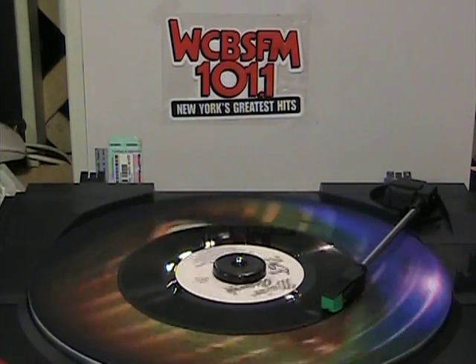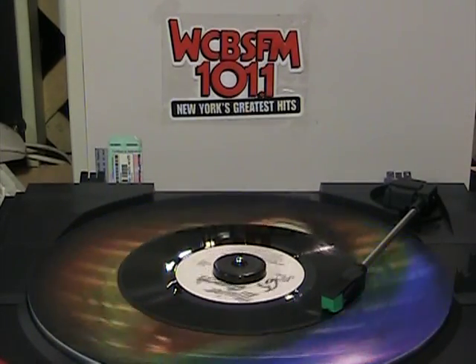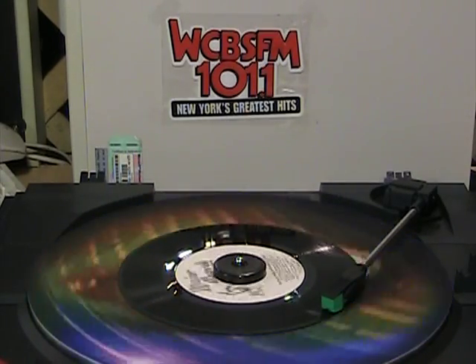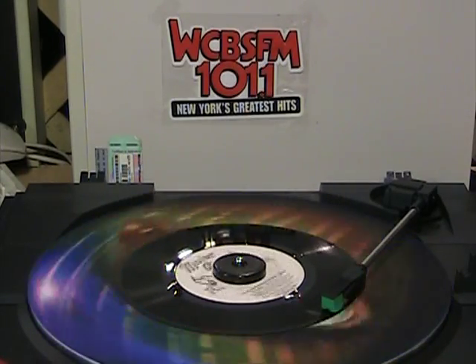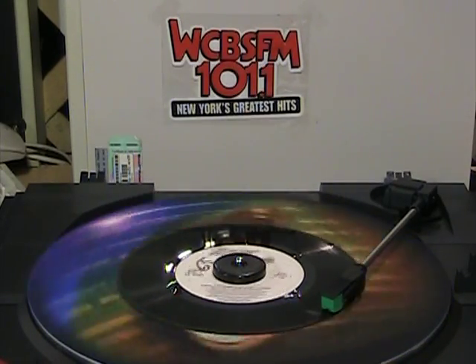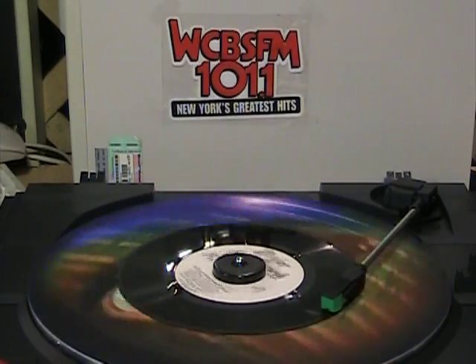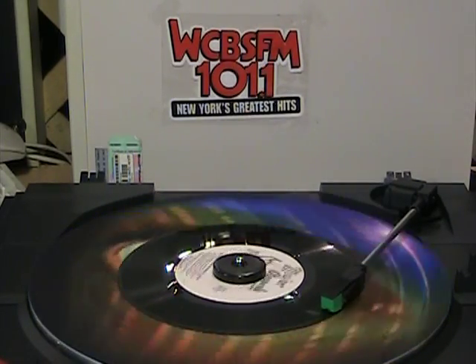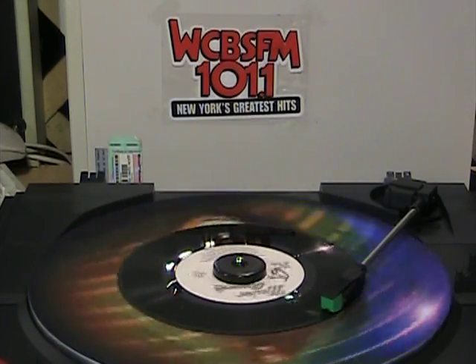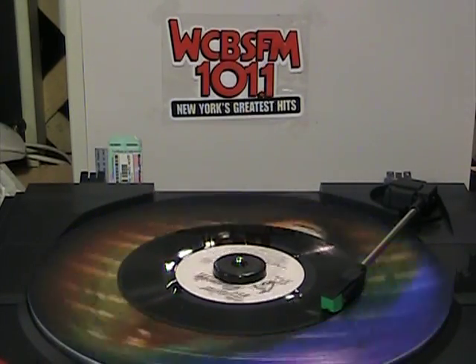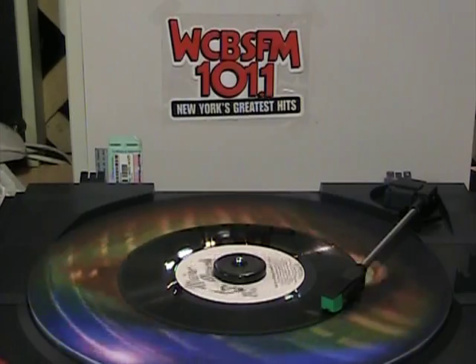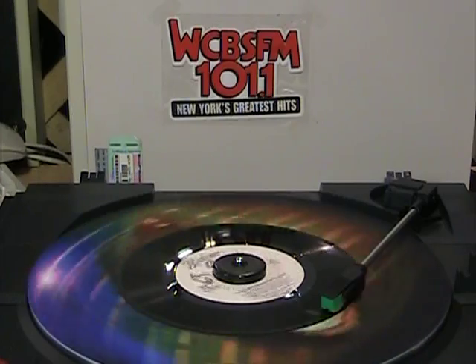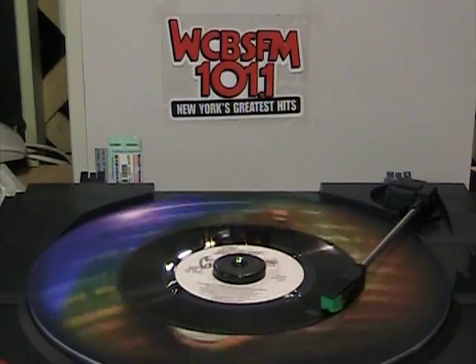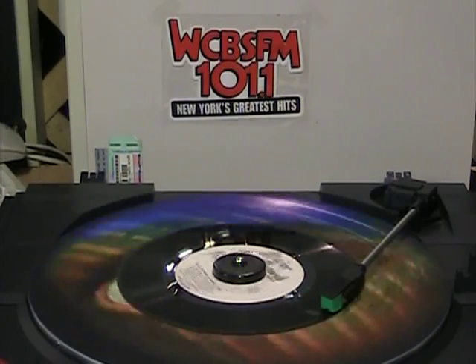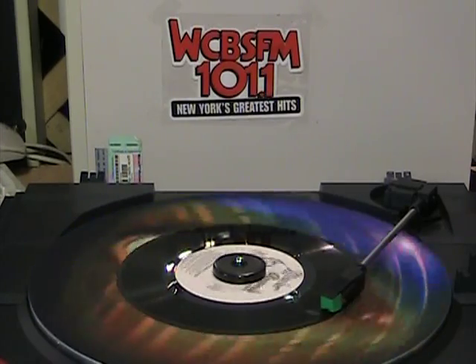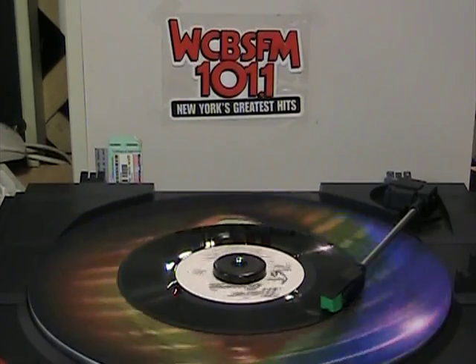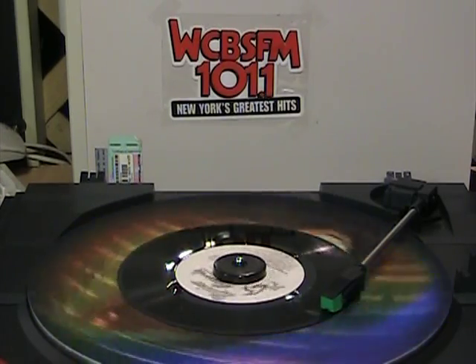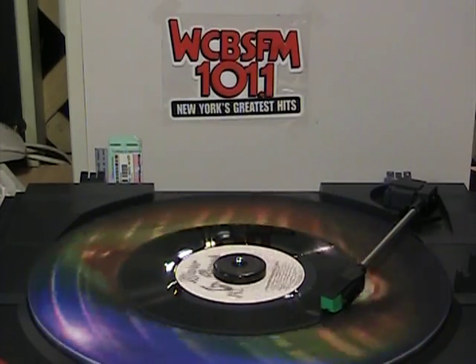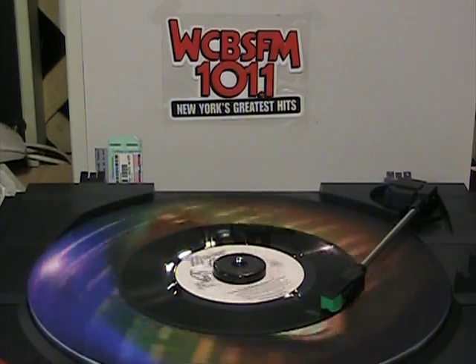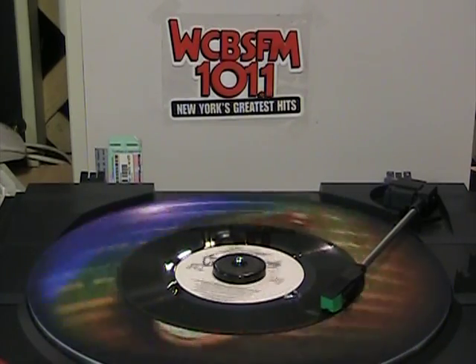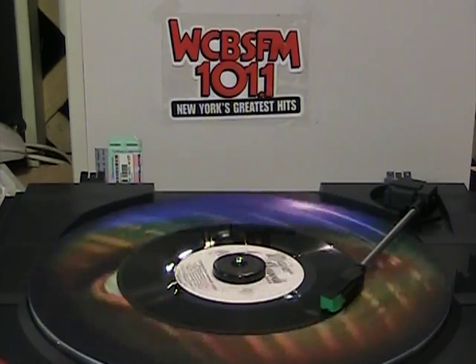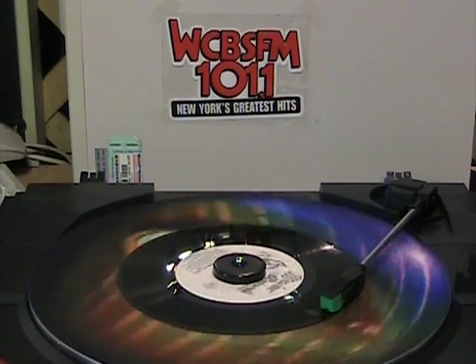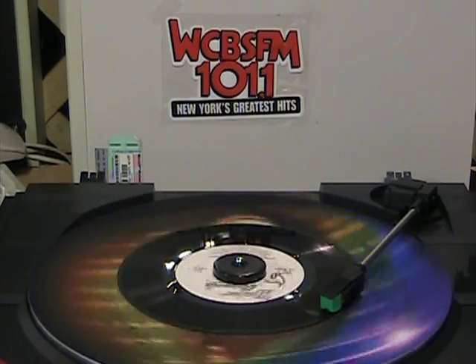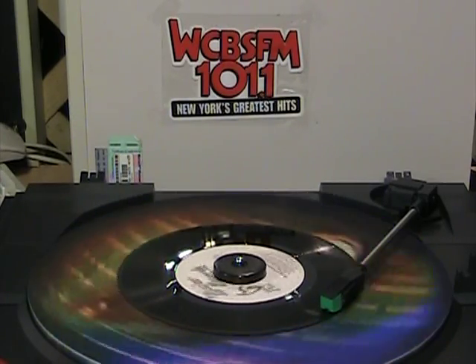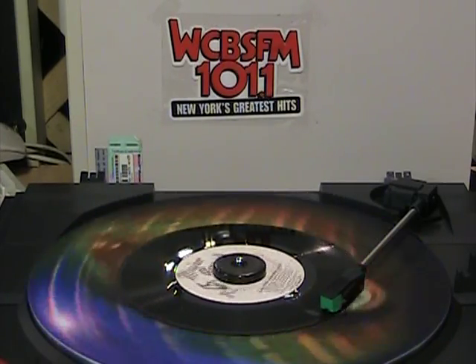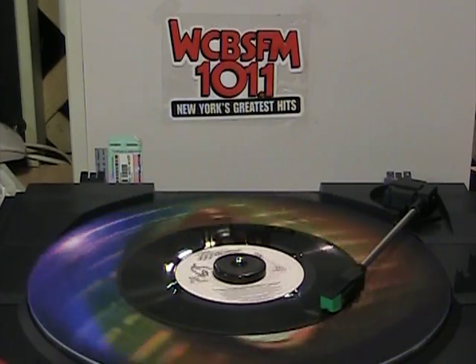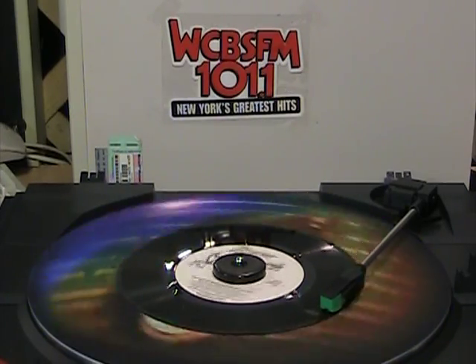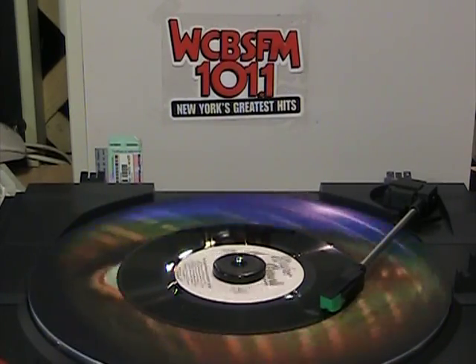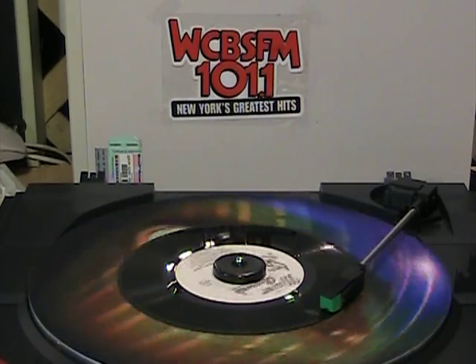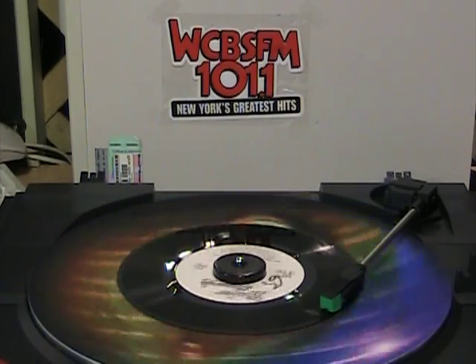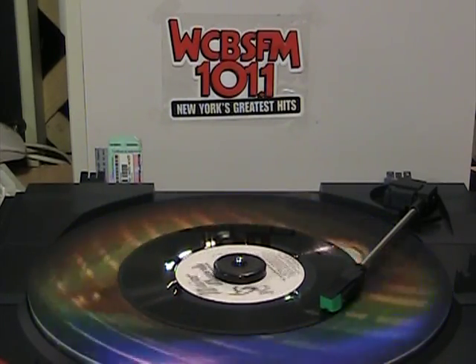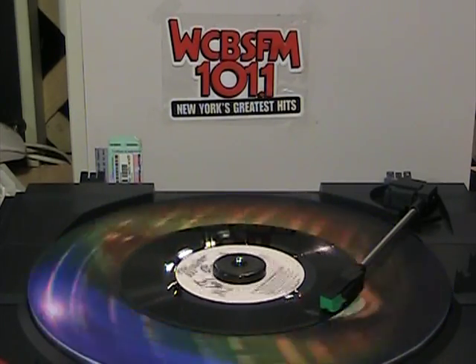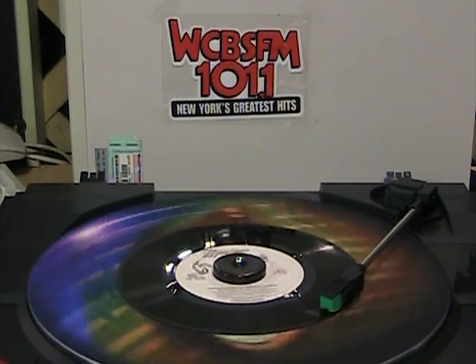Thomas J. Valentino, Inc. proudly presents The Major Production Music Library.